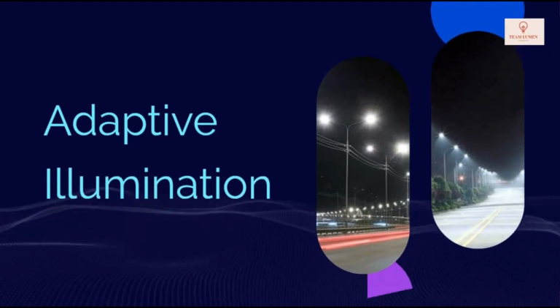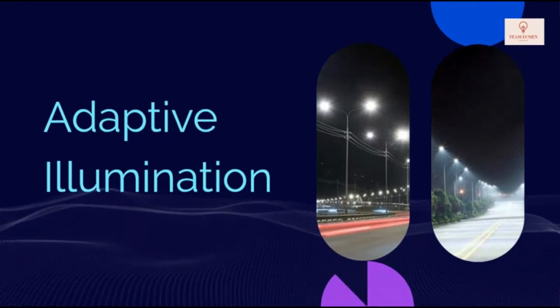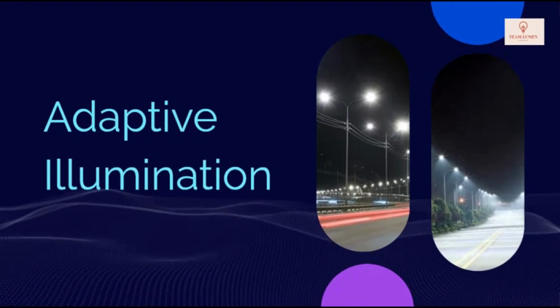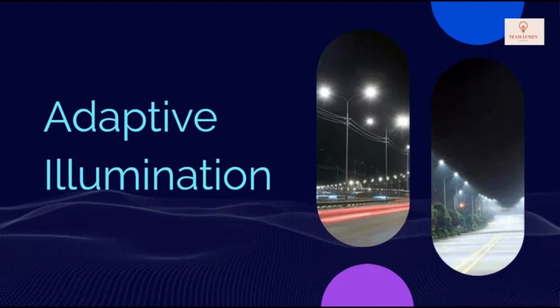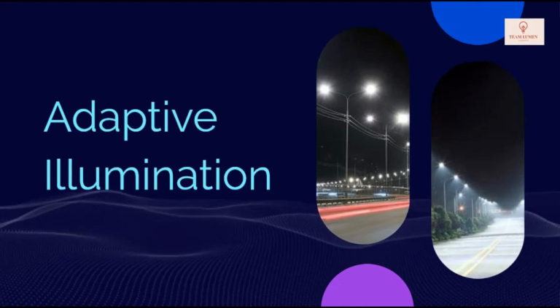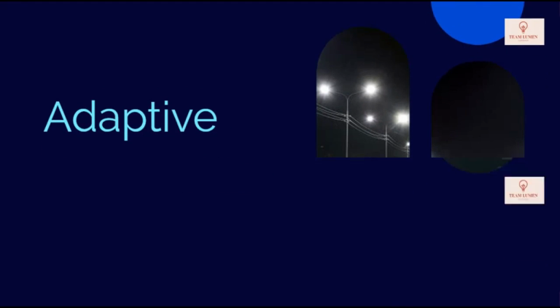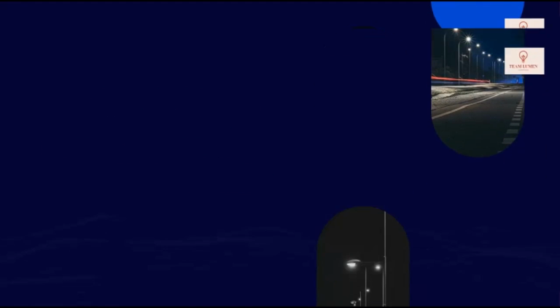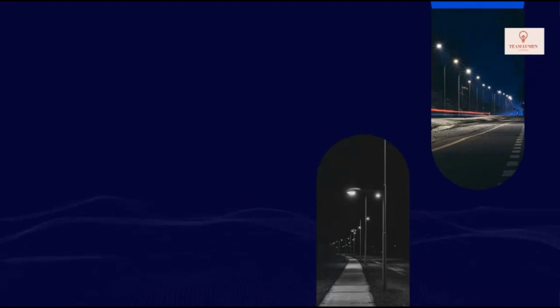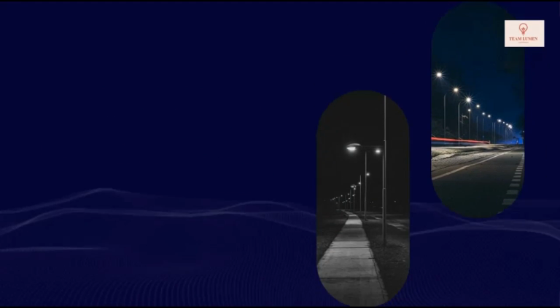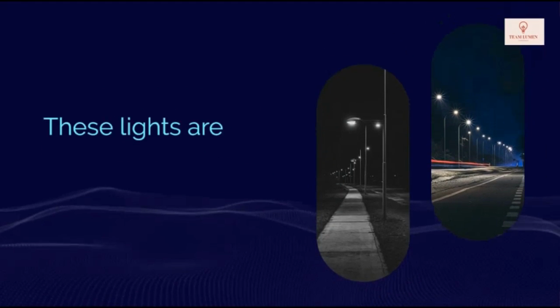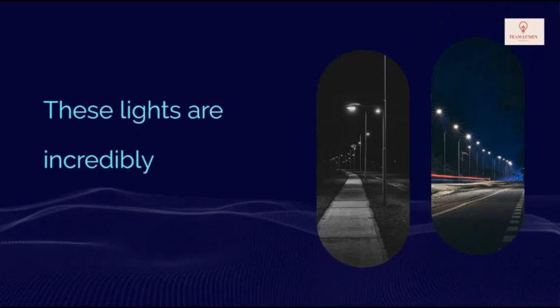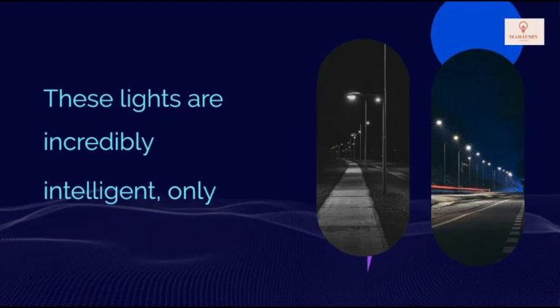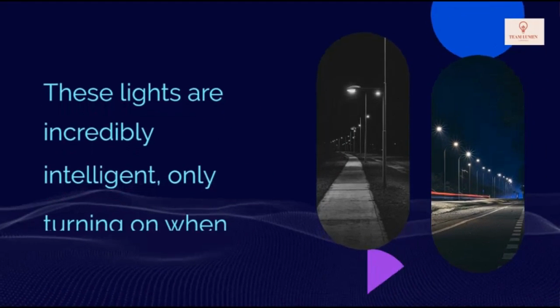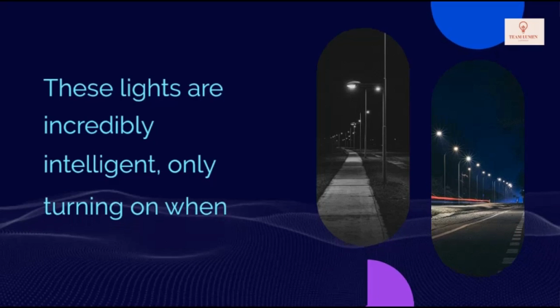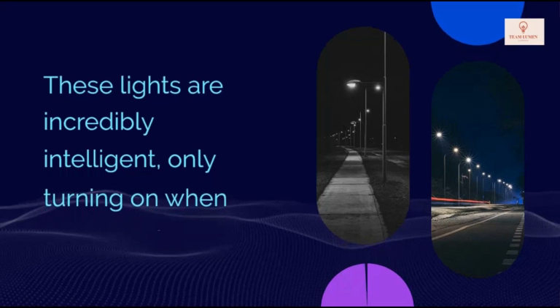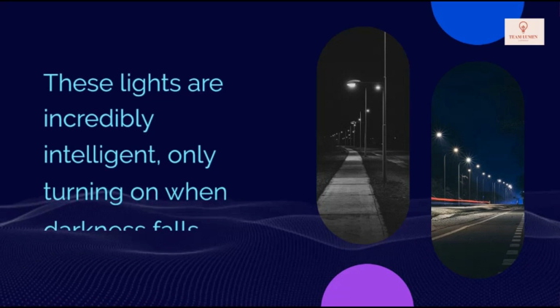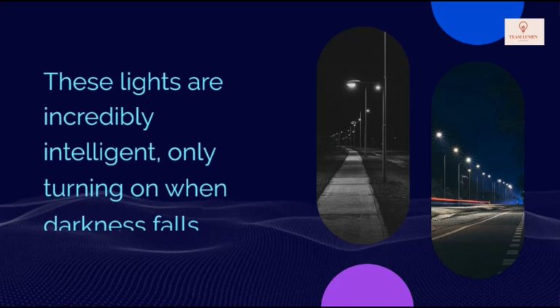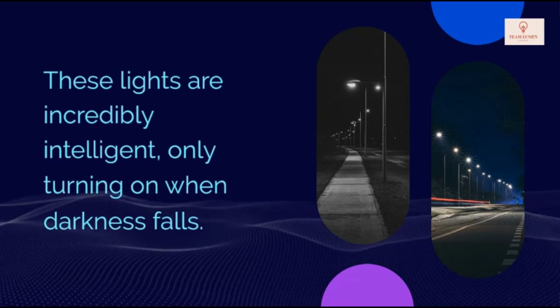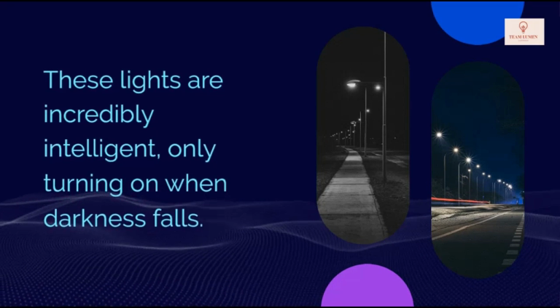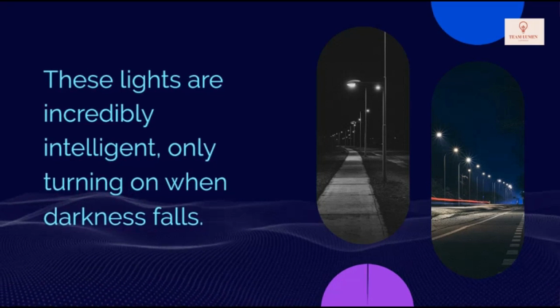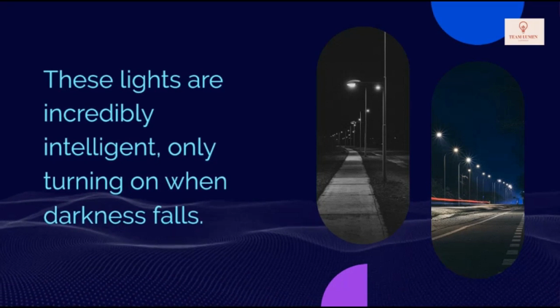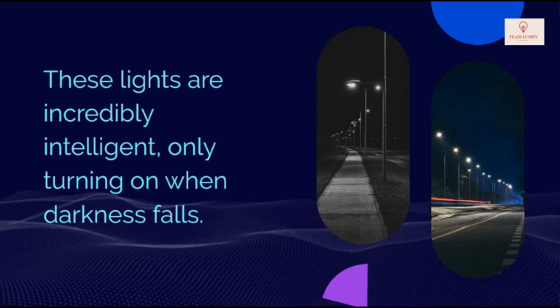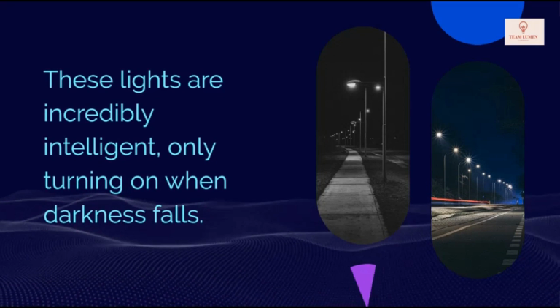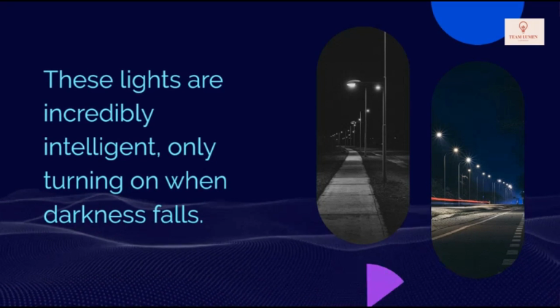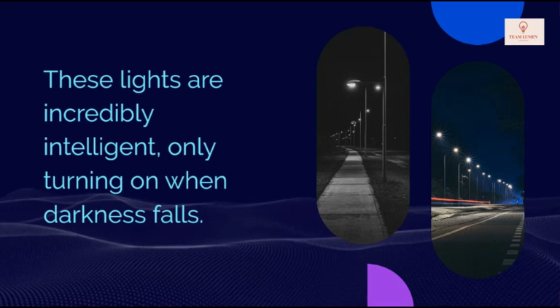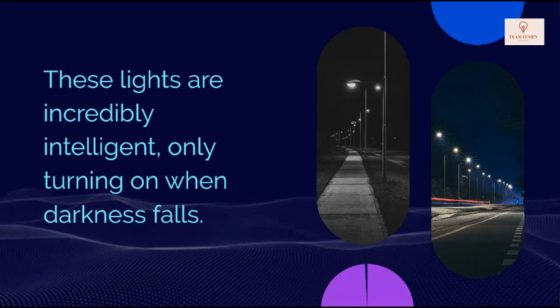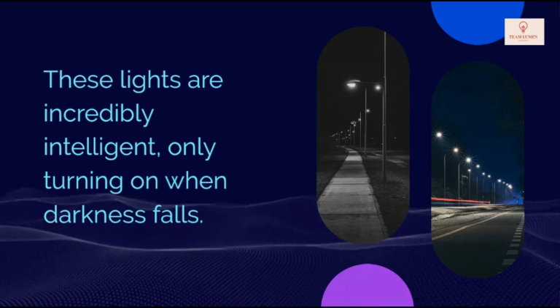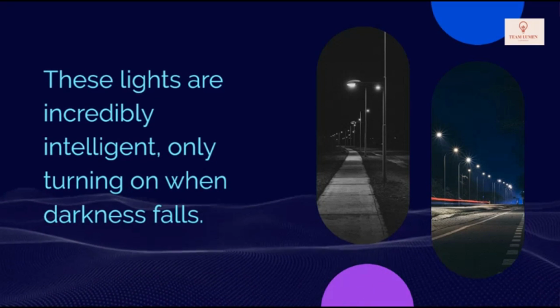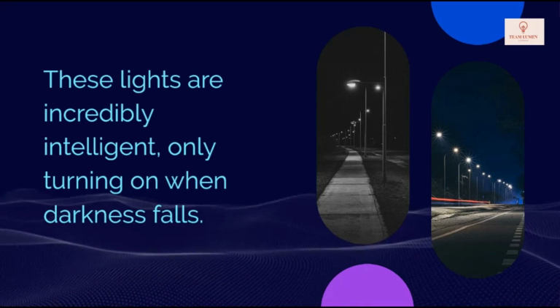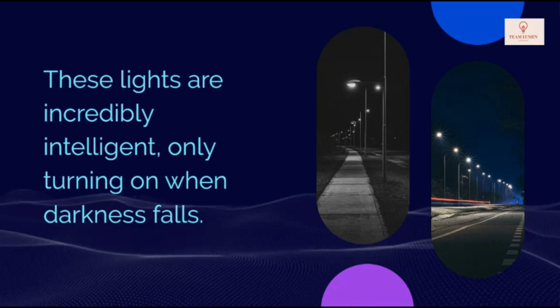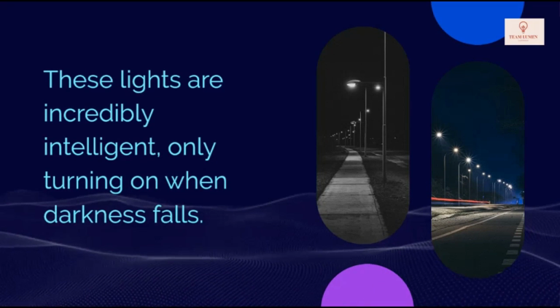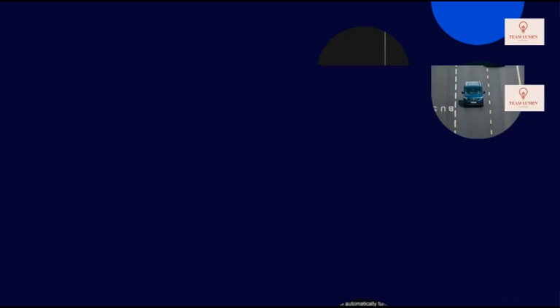Adaptive illumination: these lights are incredibly intelligent, only turning on when darkness falls.